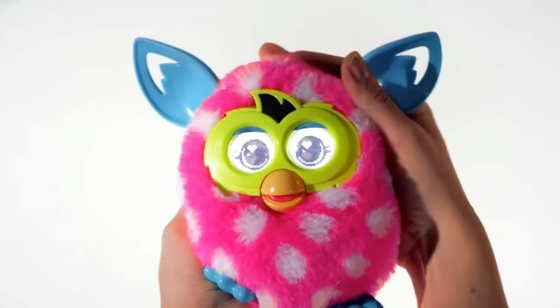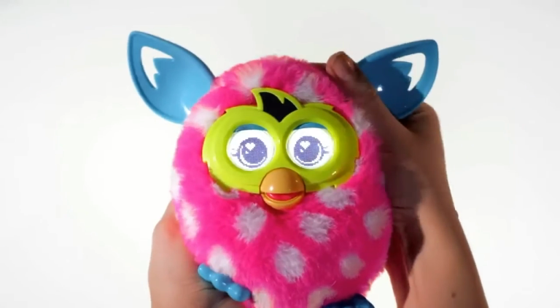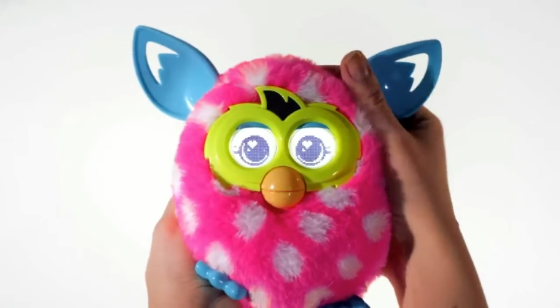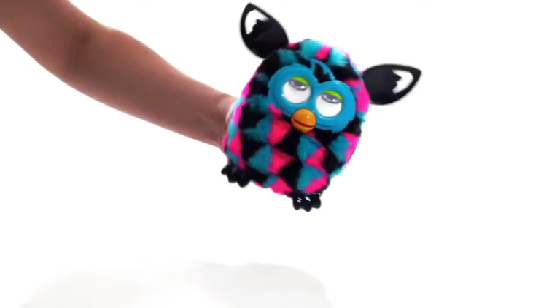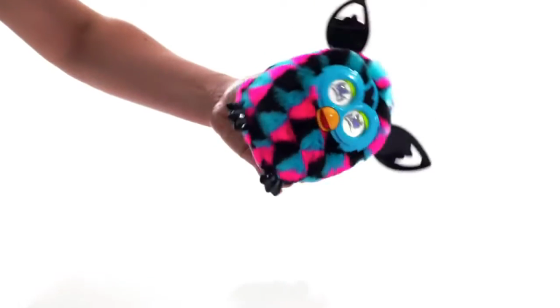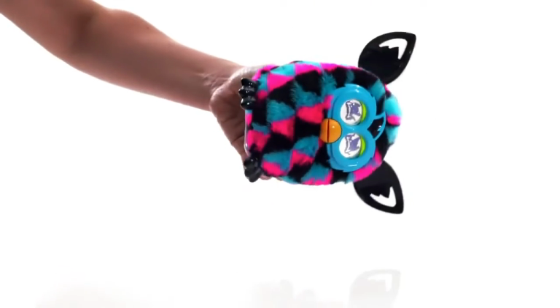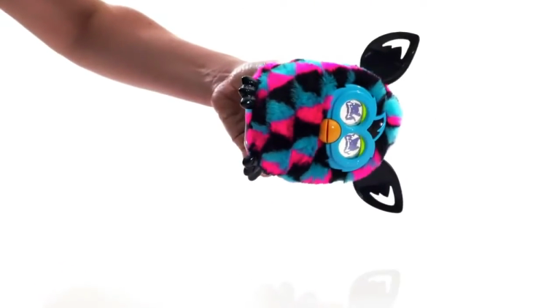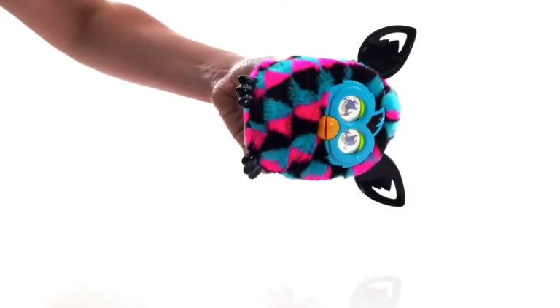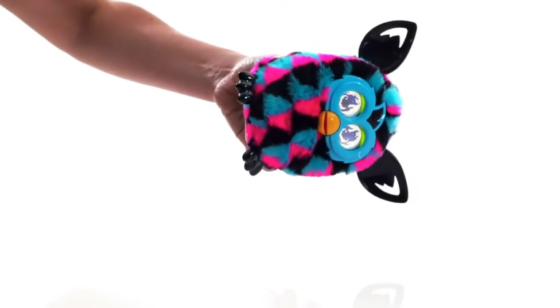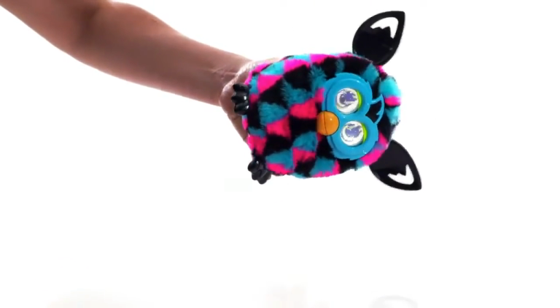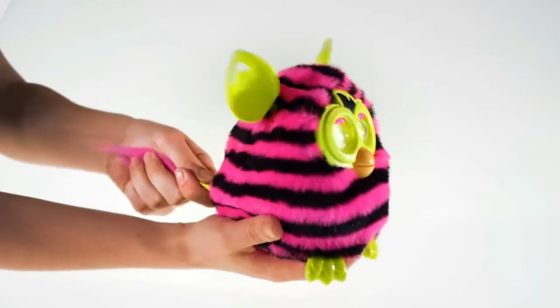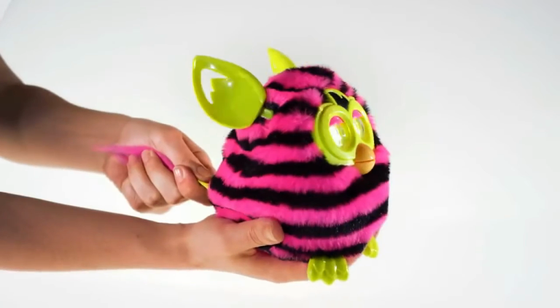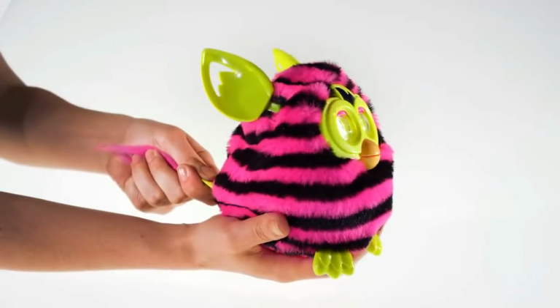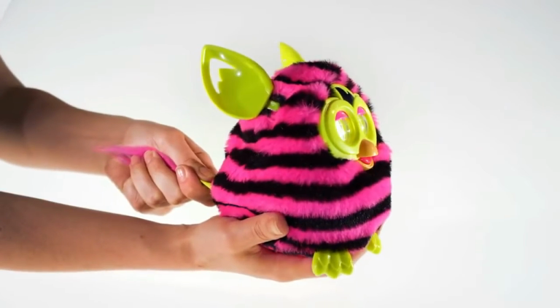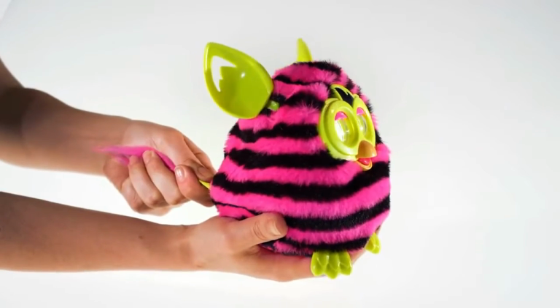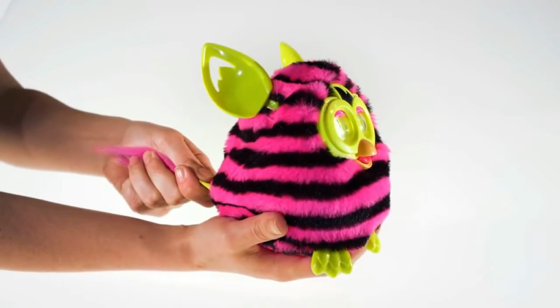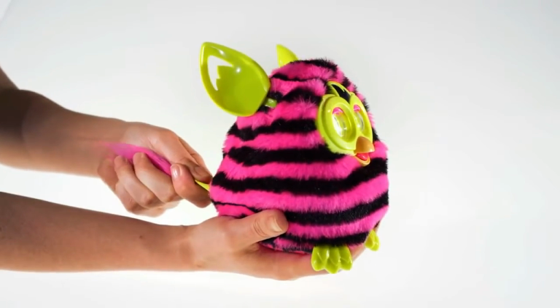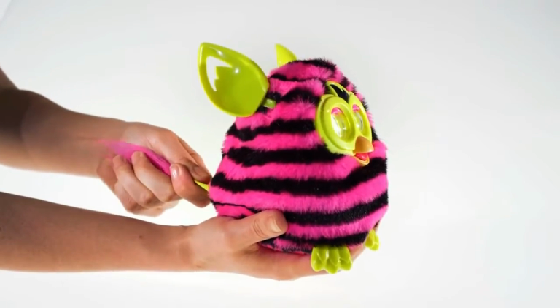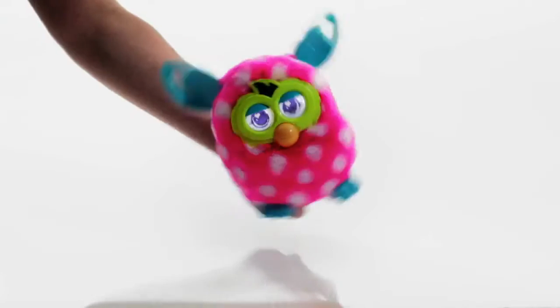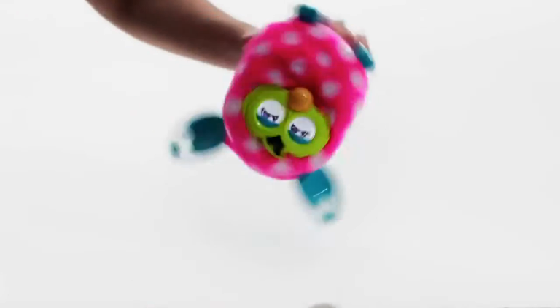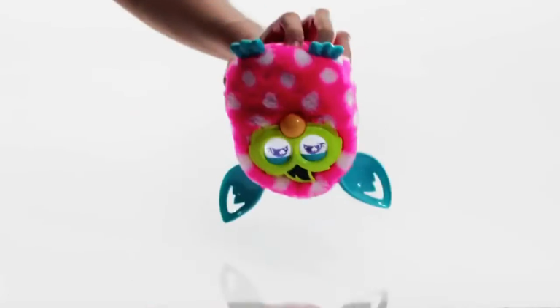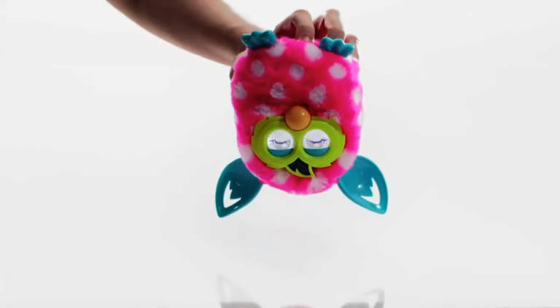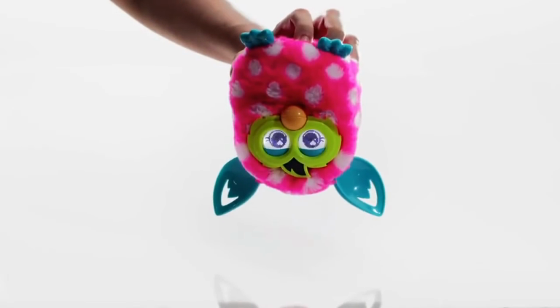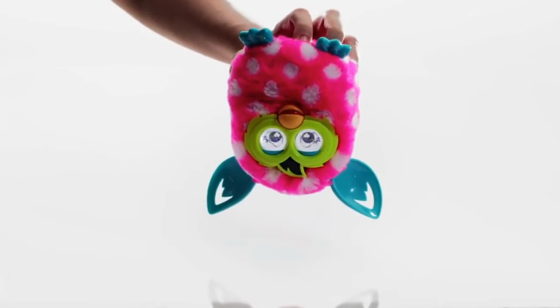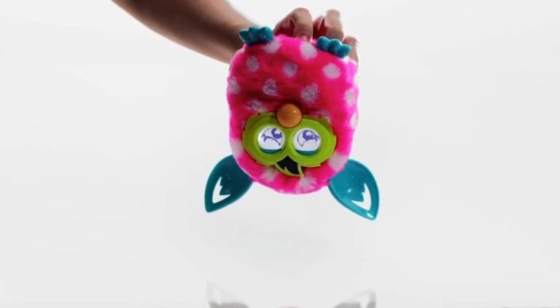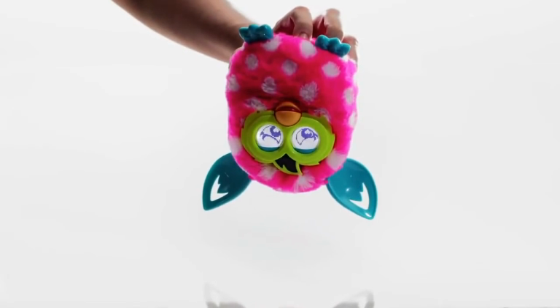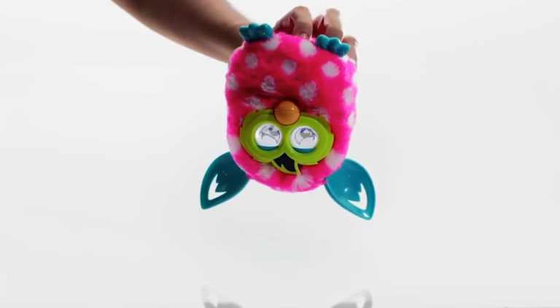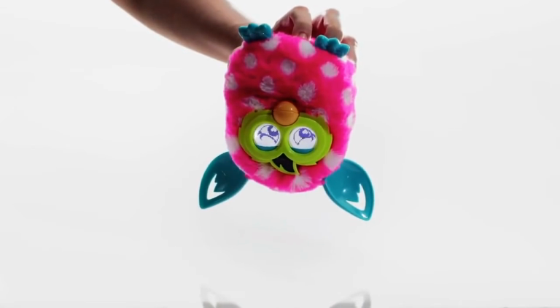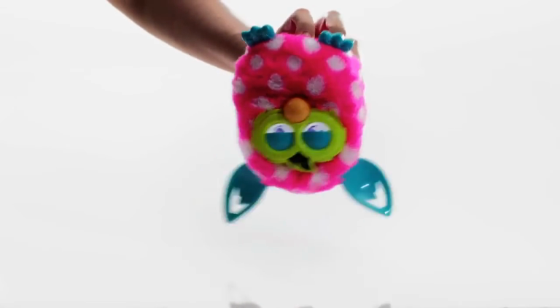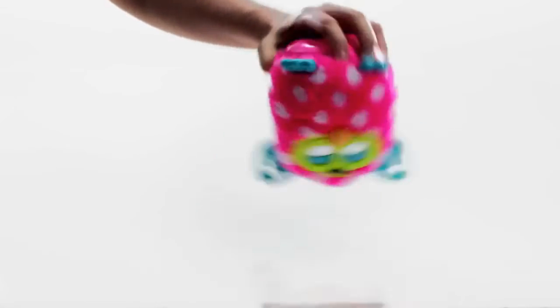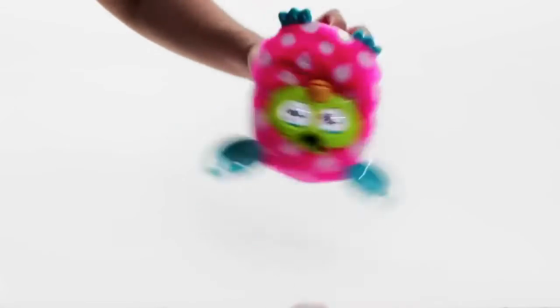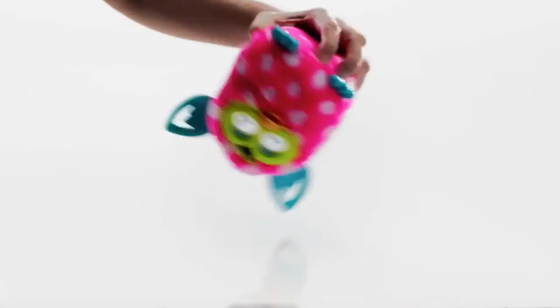Pet it, tilt it, pull its tail, turn it upside down, or shake it.